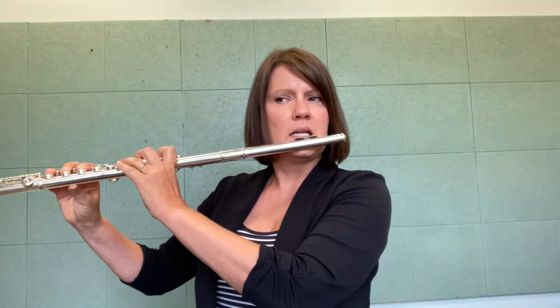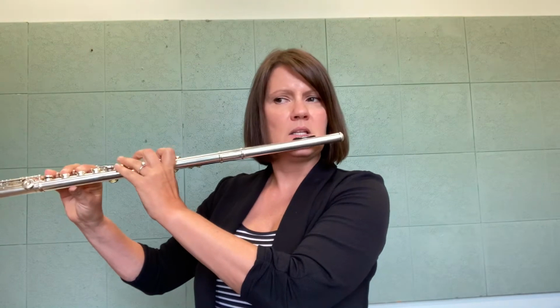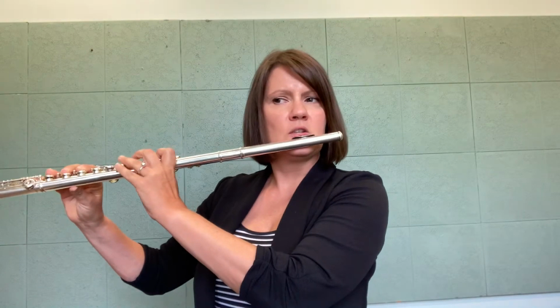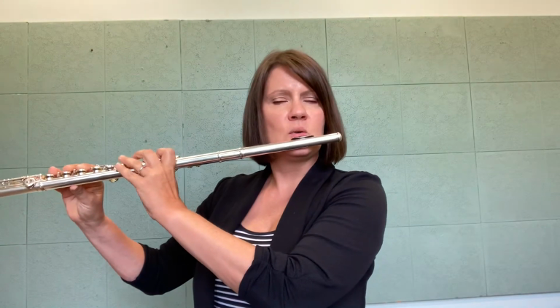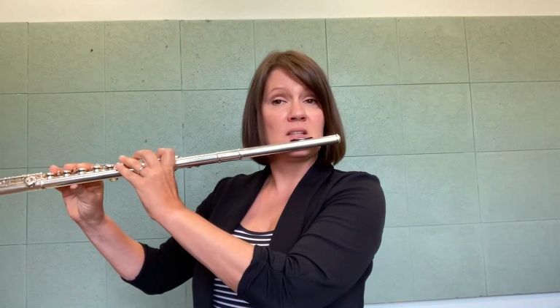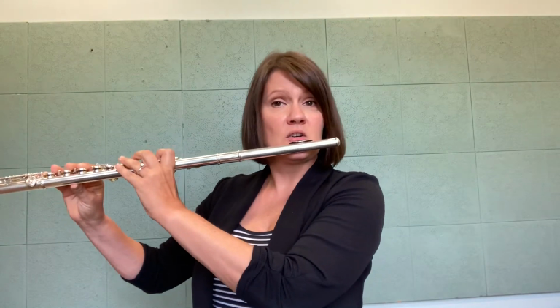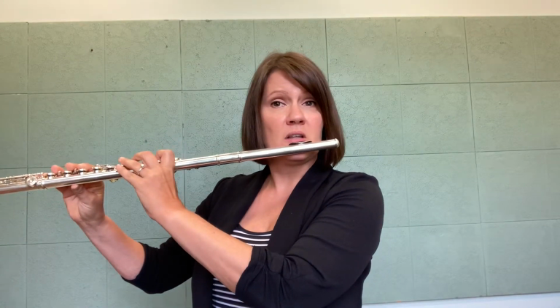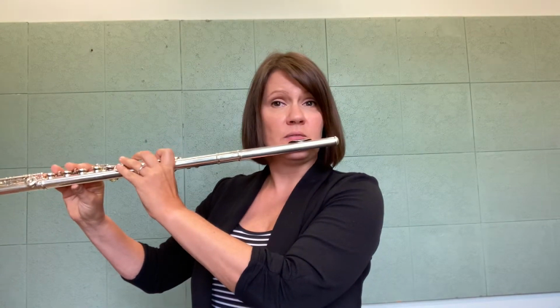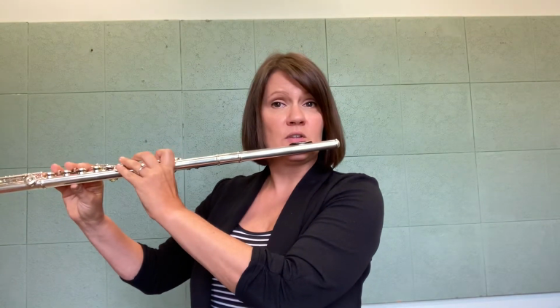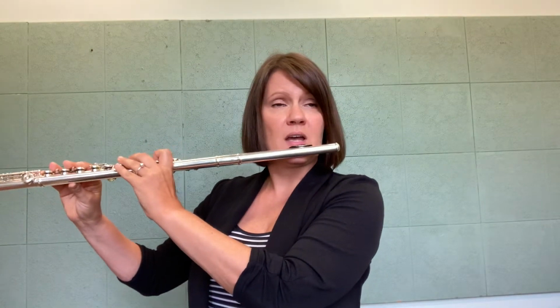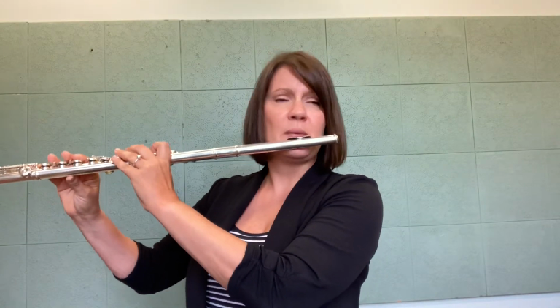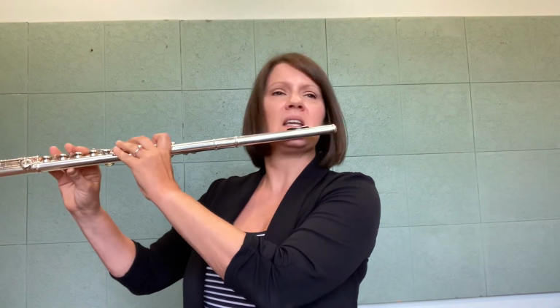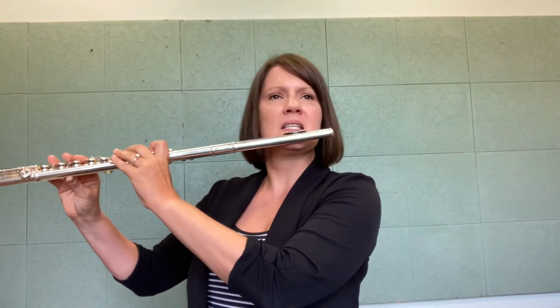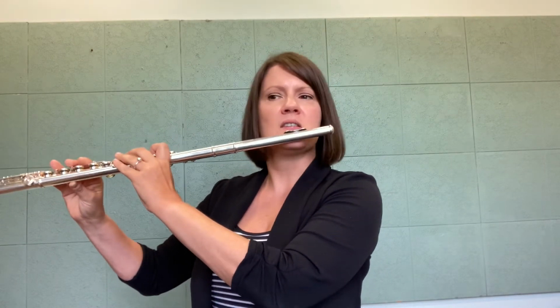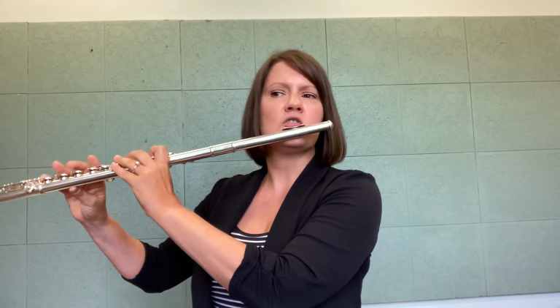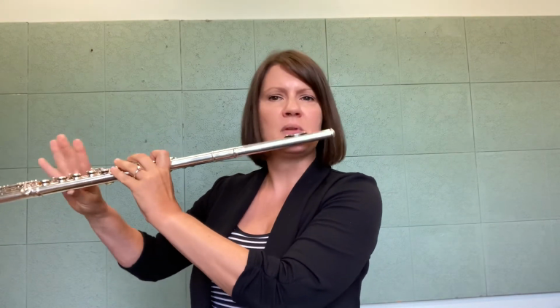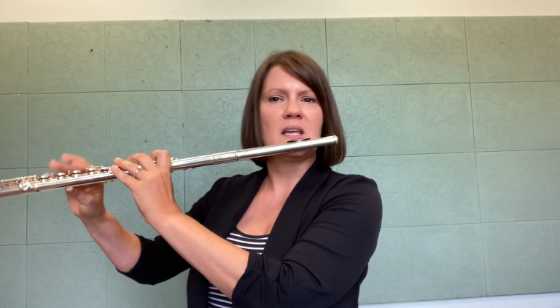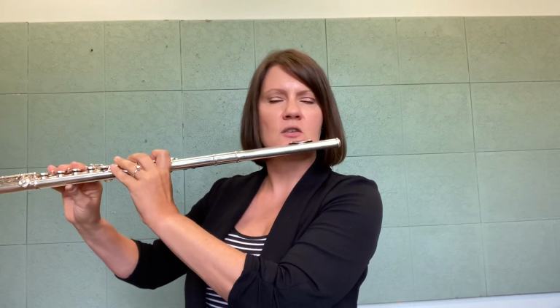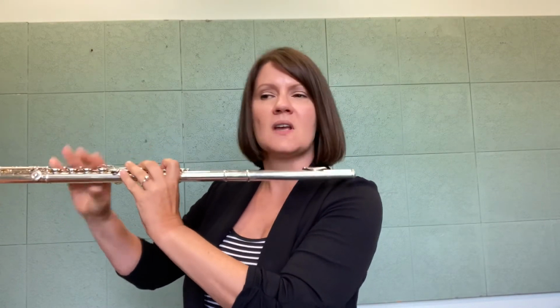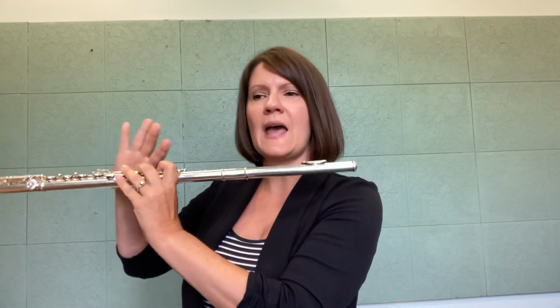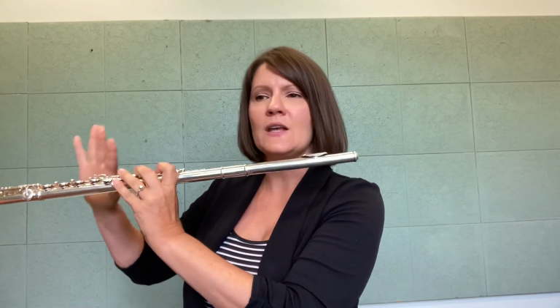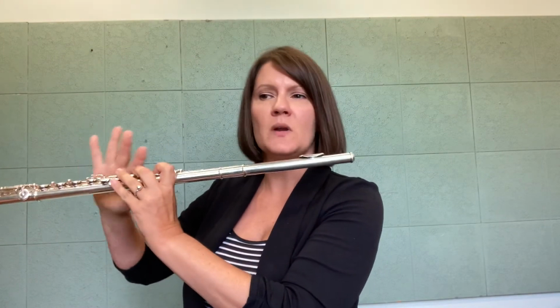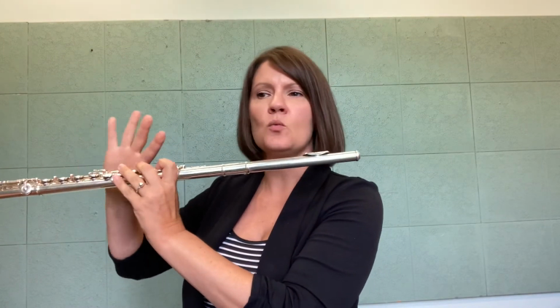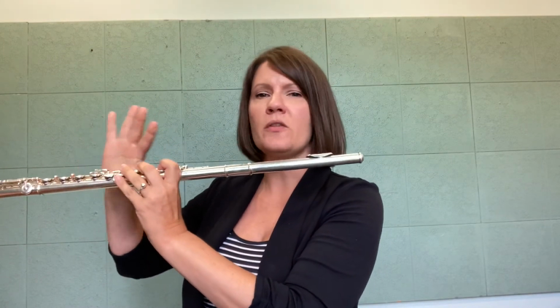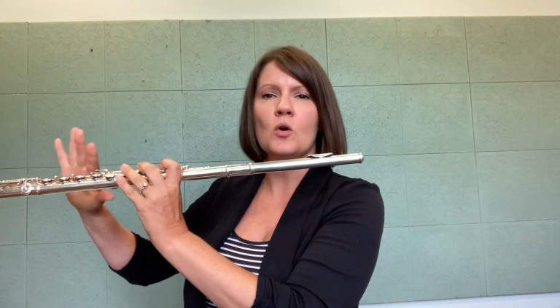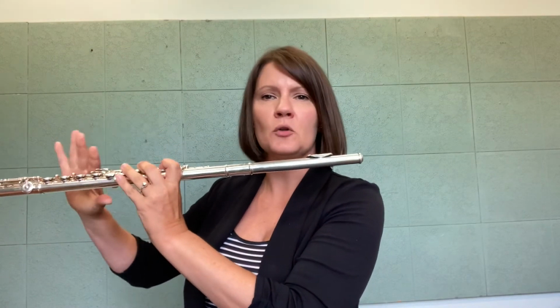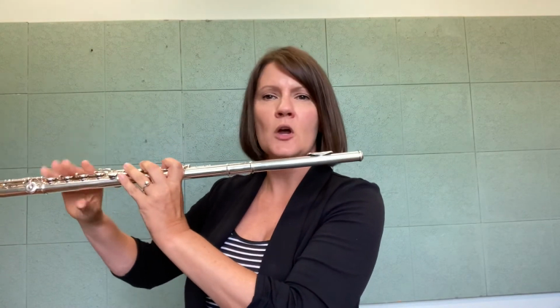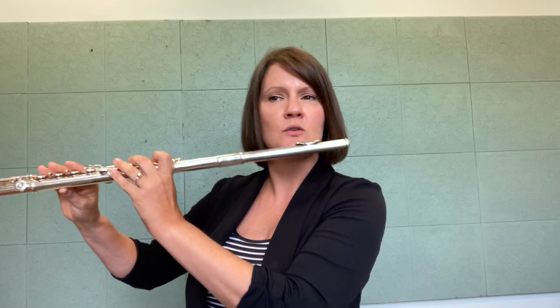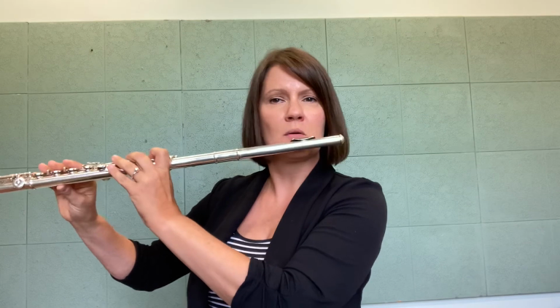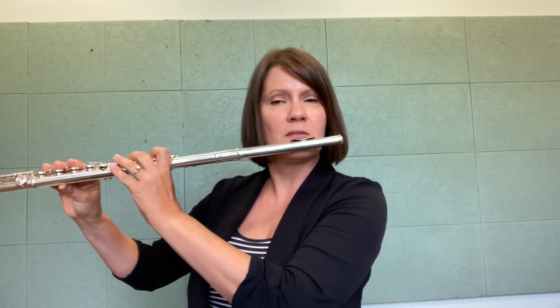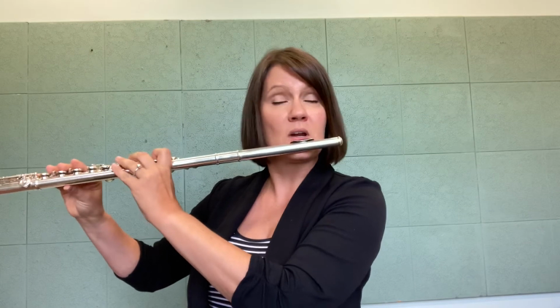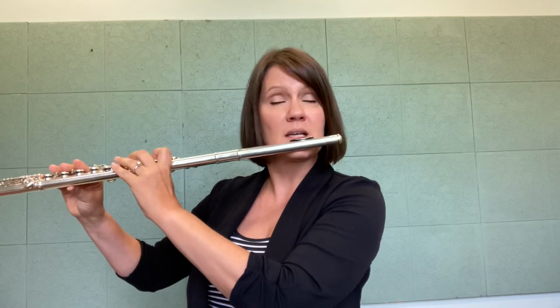To get started the first time, I think it's nice to just play the exercise as written with normal notes and normal fingerings.